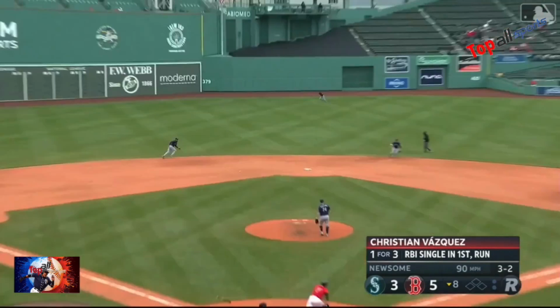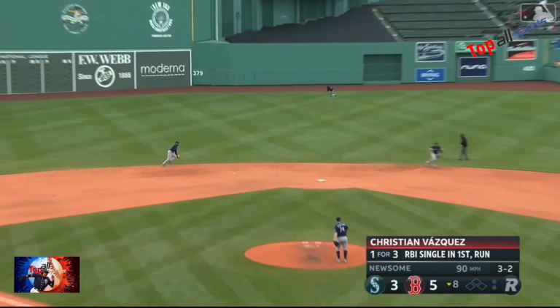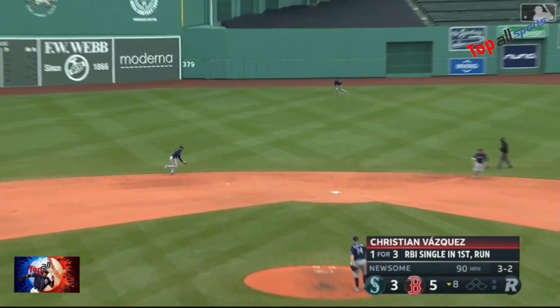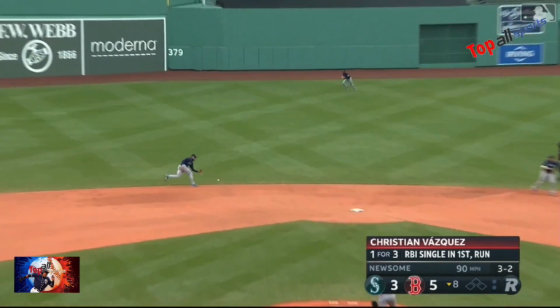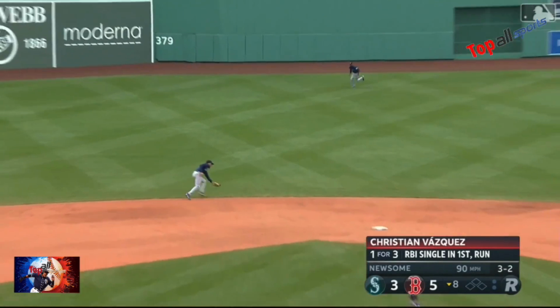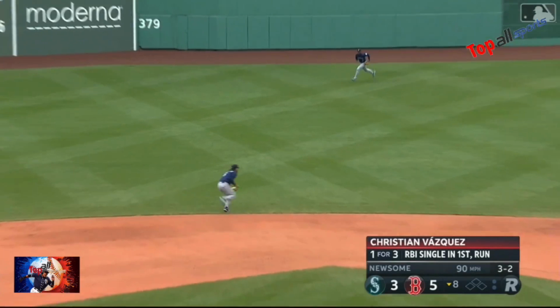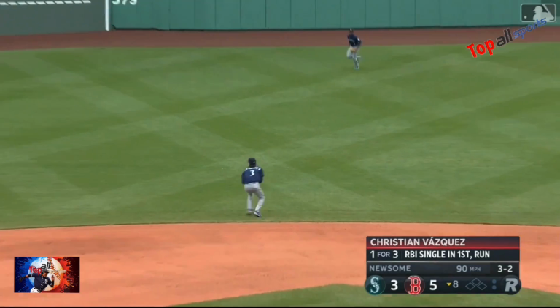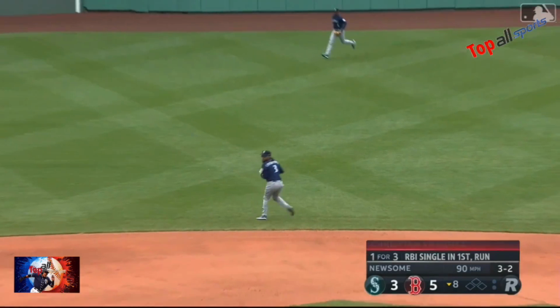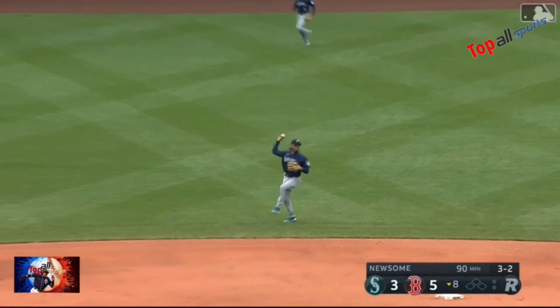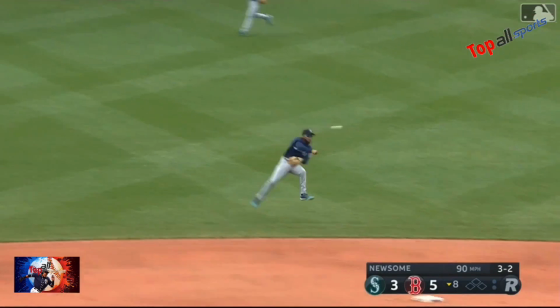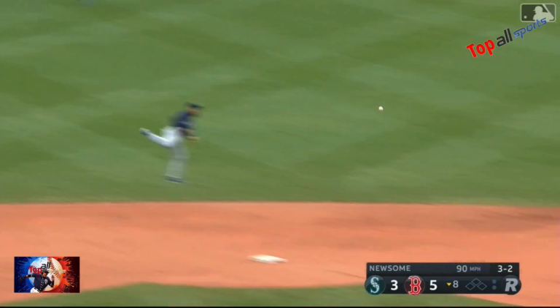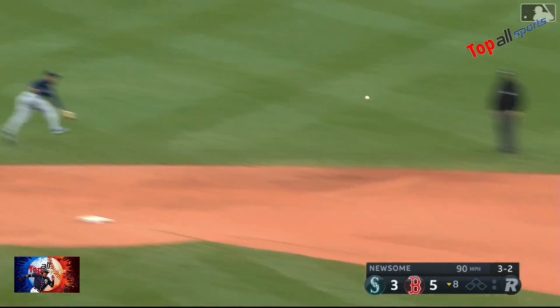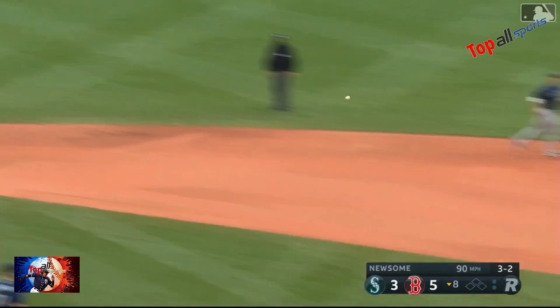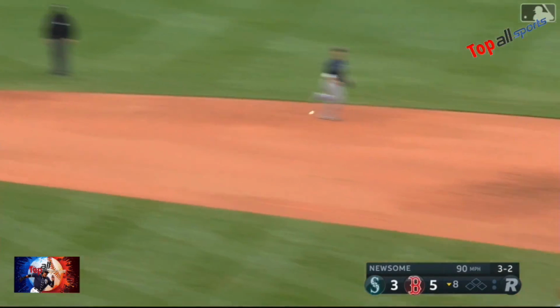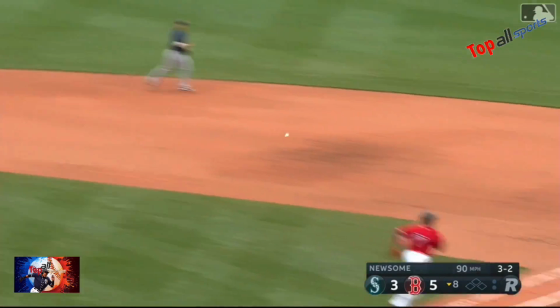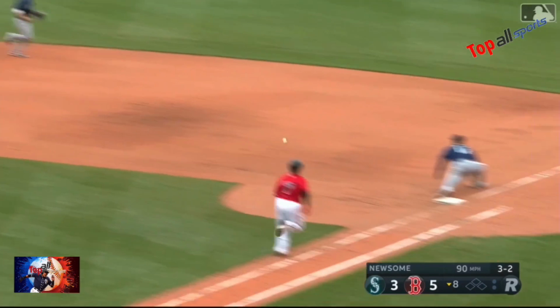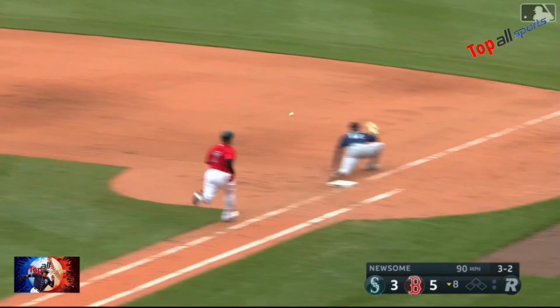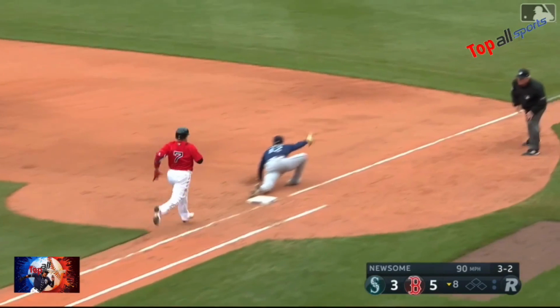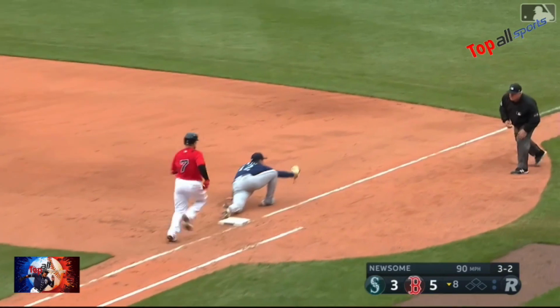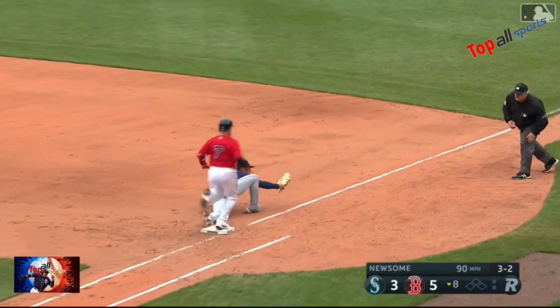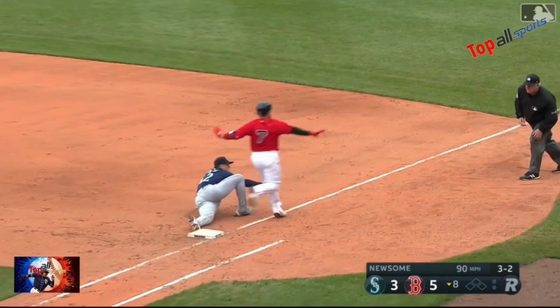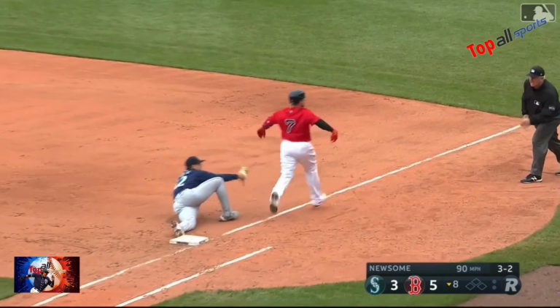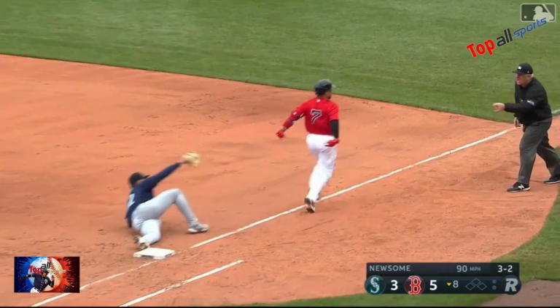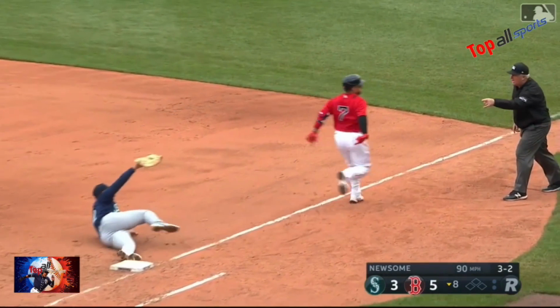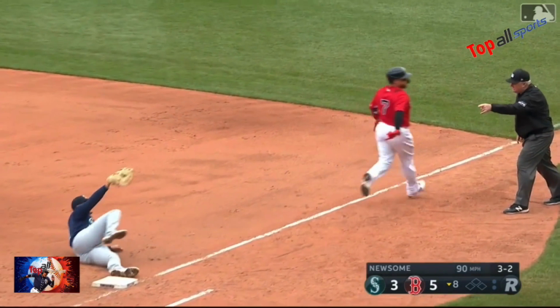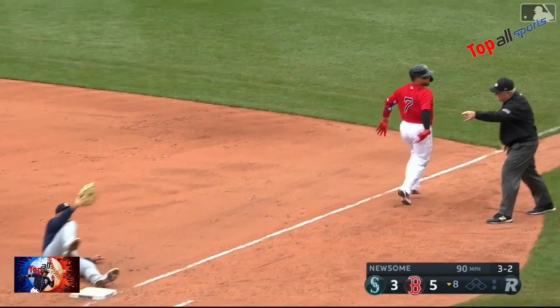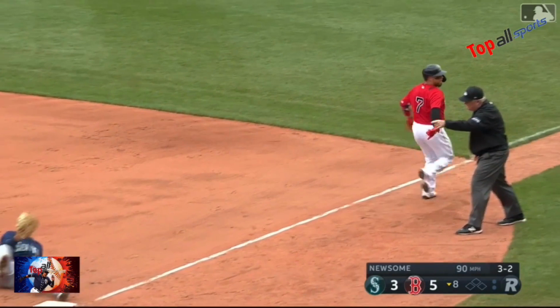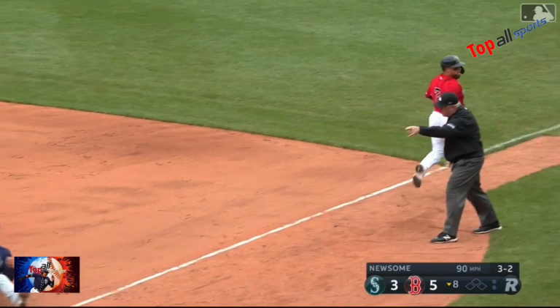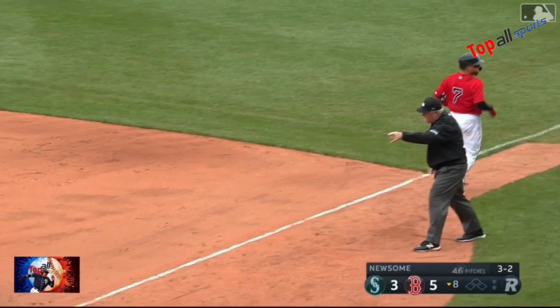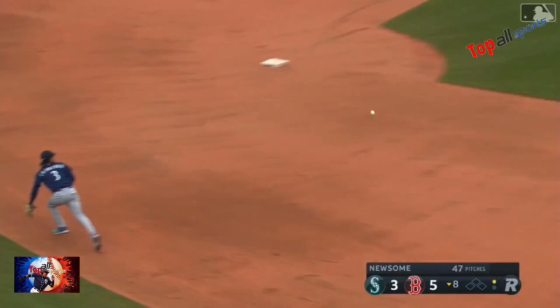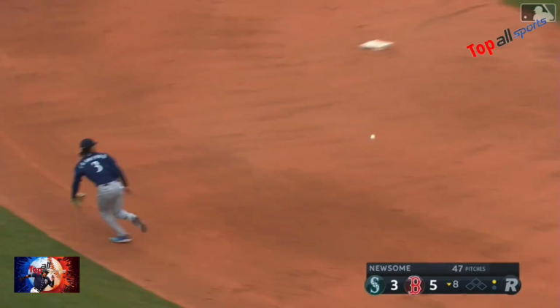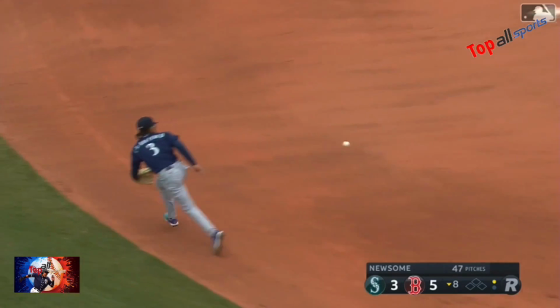Up the middle — J.P. Crawford, pirouette! Oh that's a heck of a play. Great stretch by White.